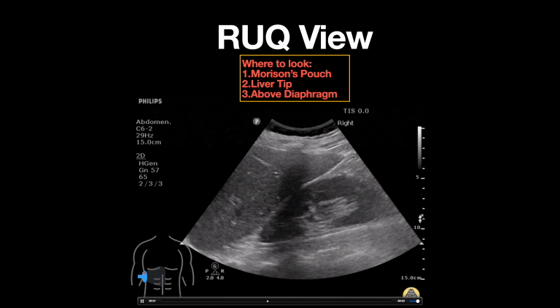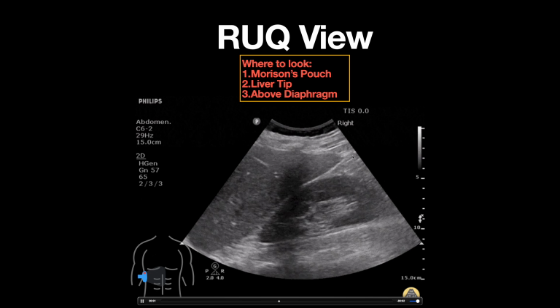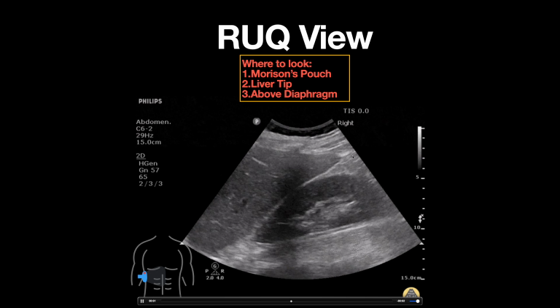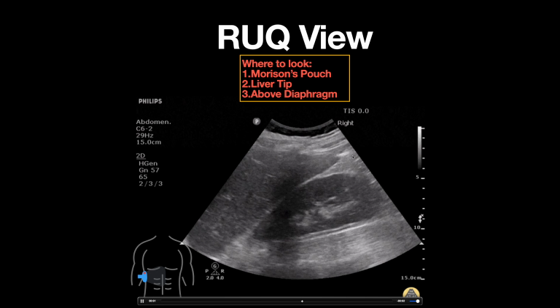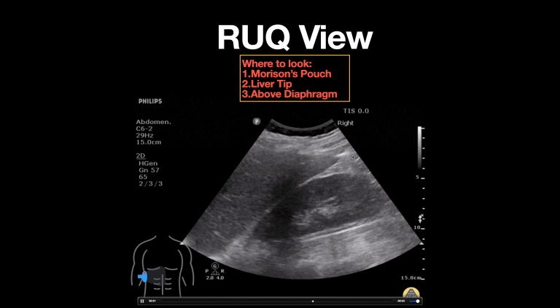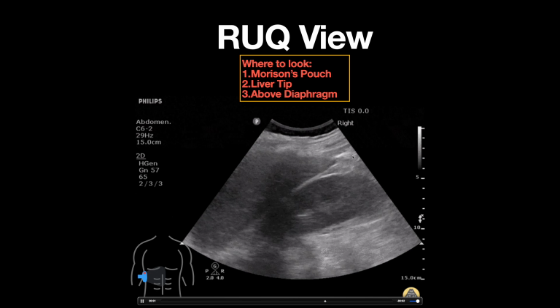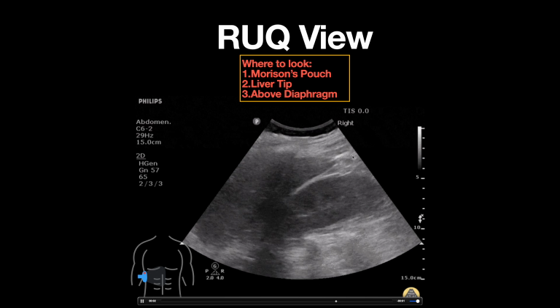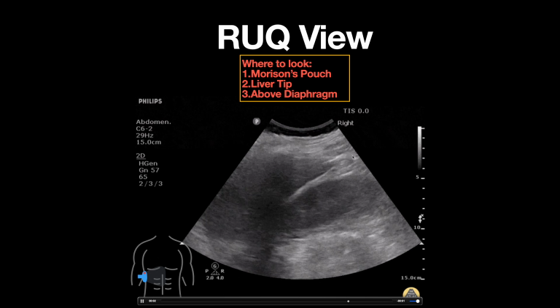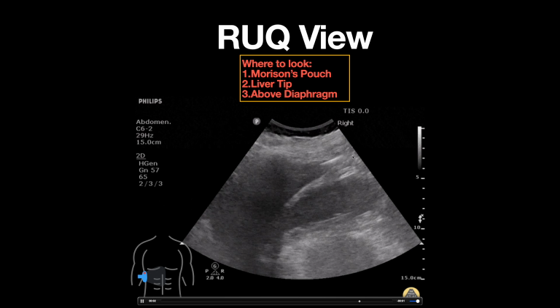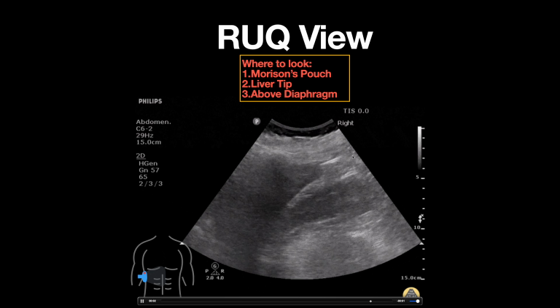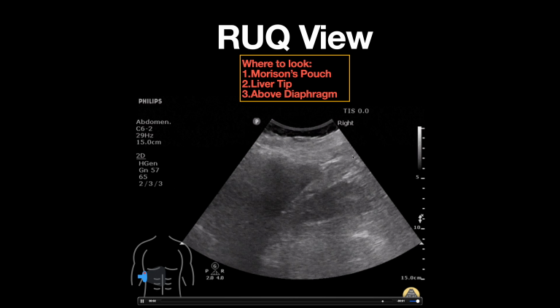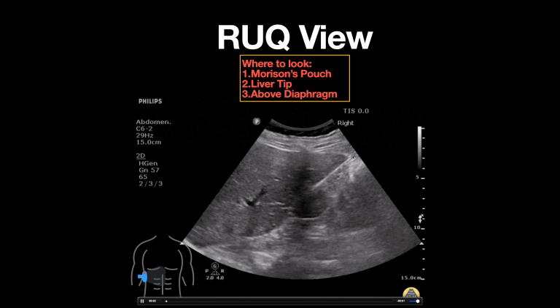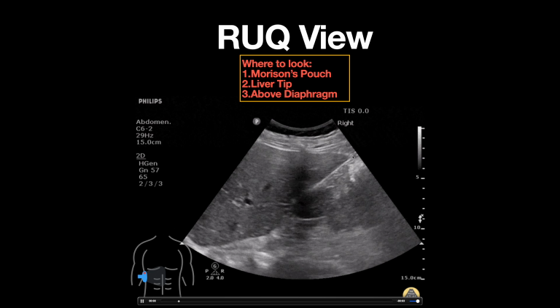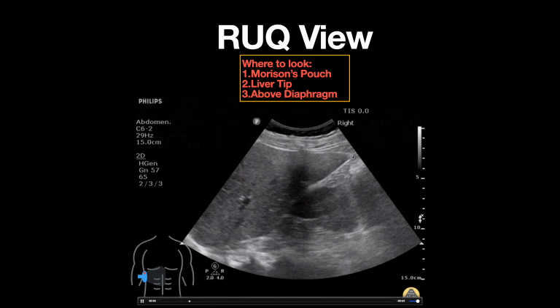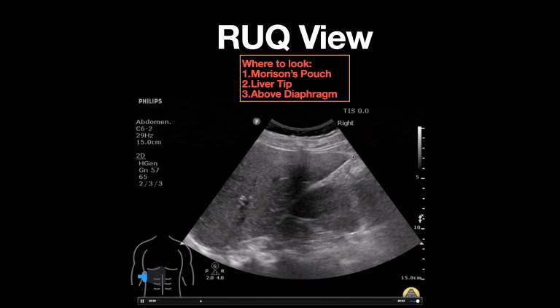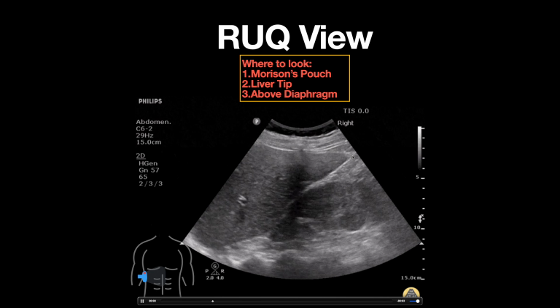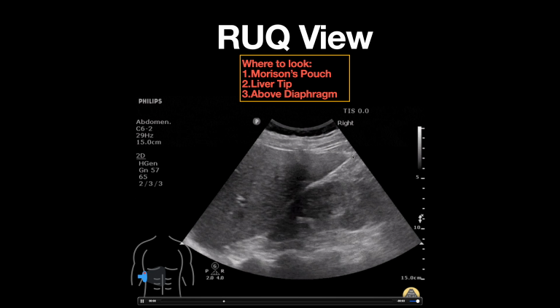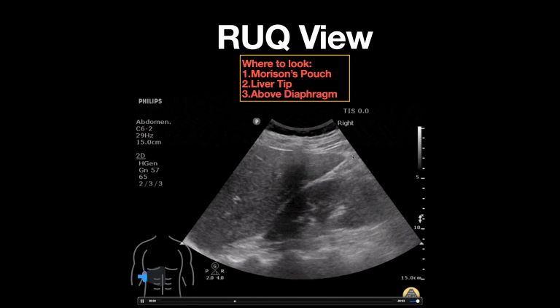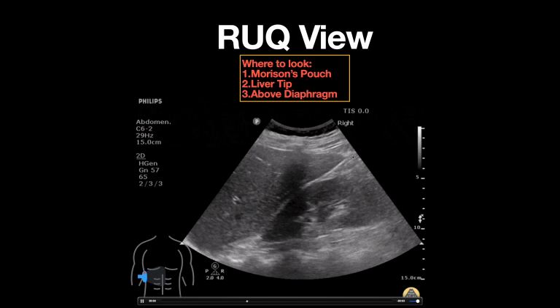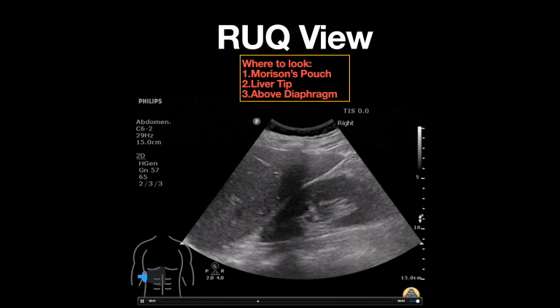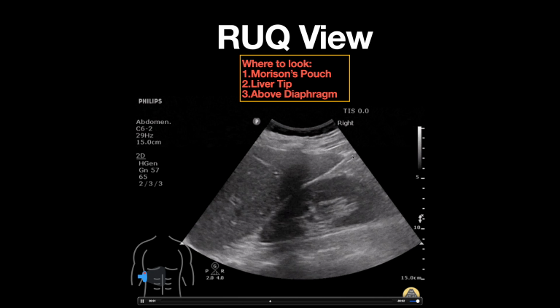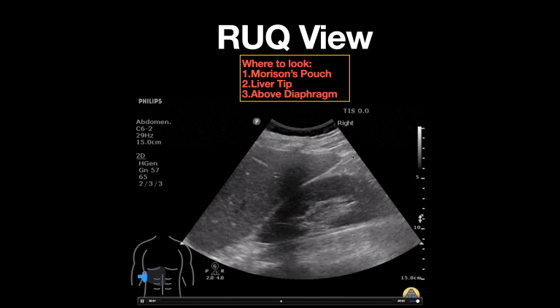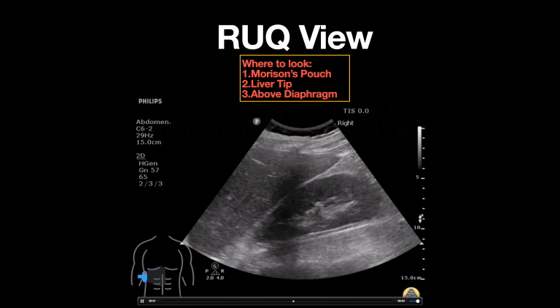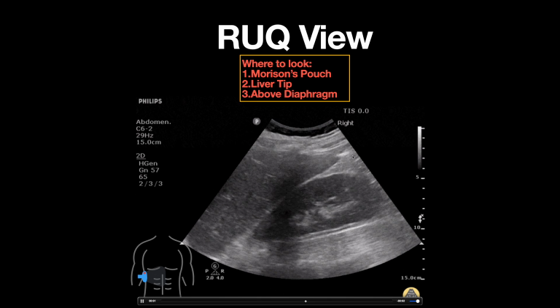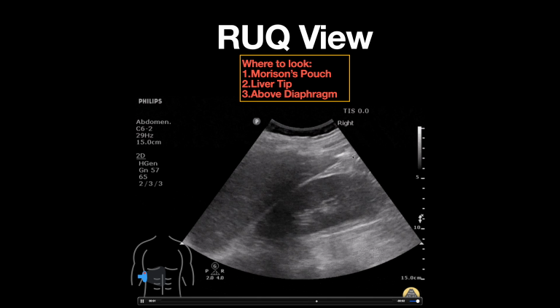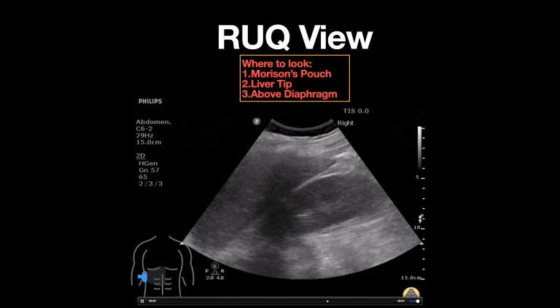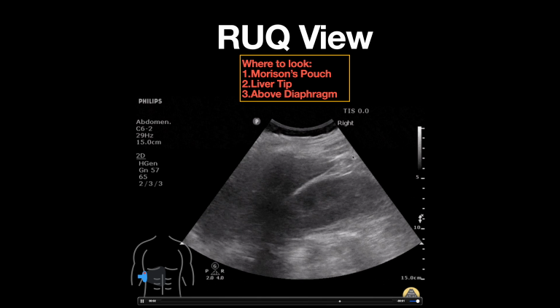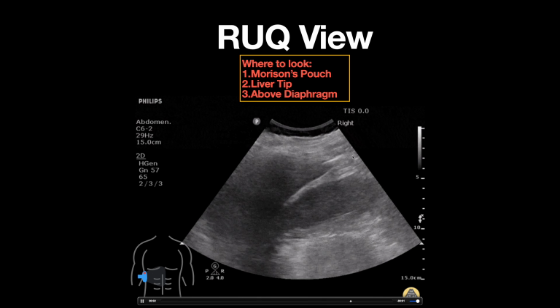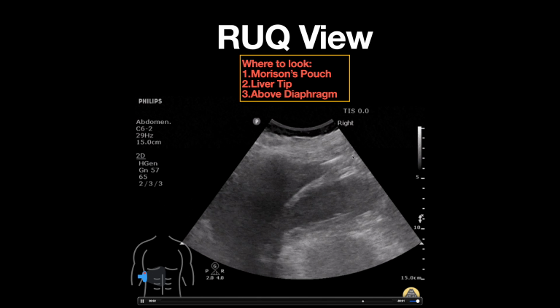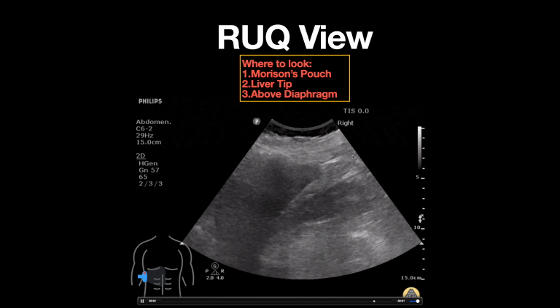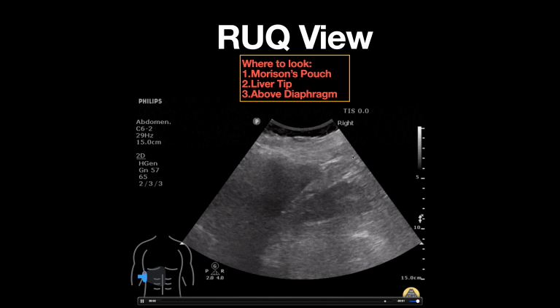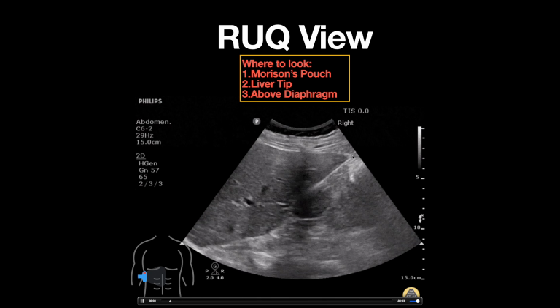As seen in this clip, make sure you are fanning through the entire space from anterior to posterior.